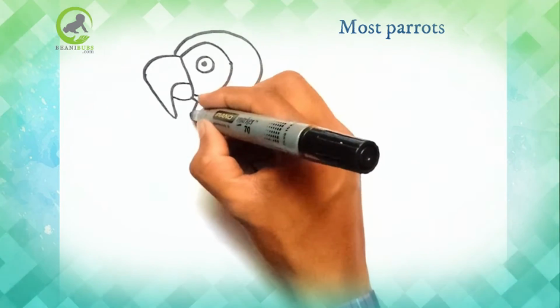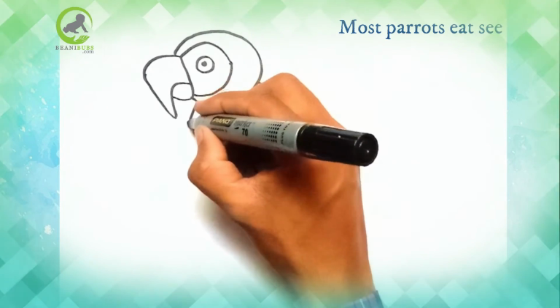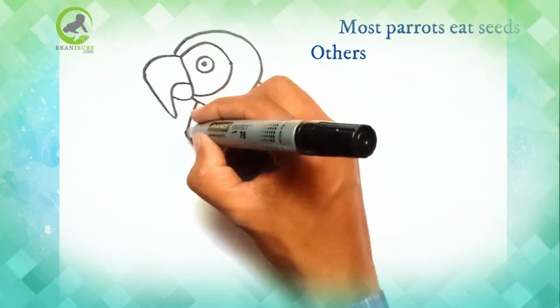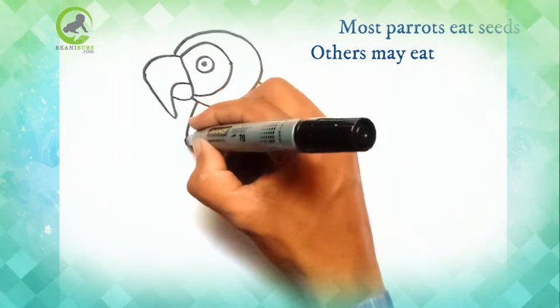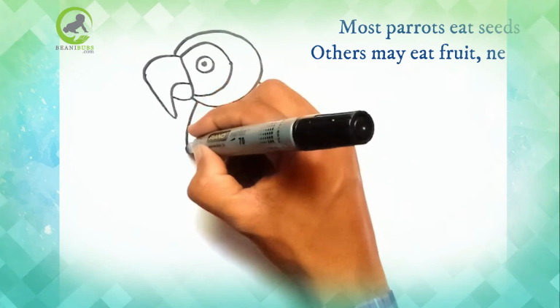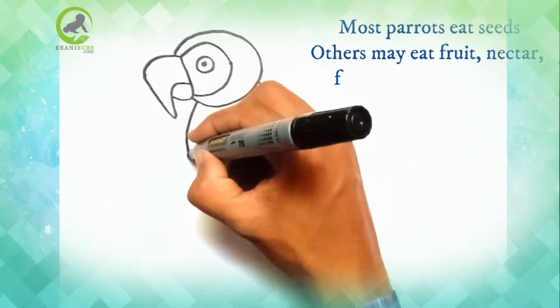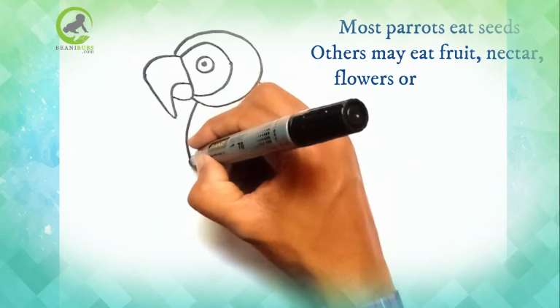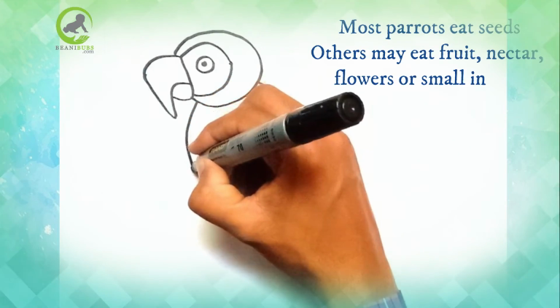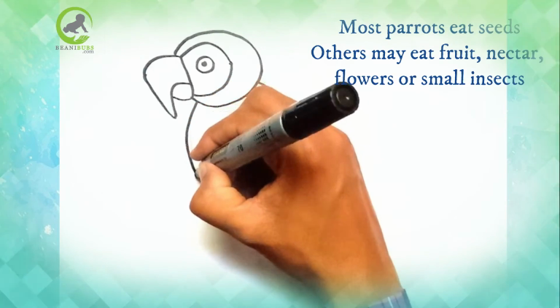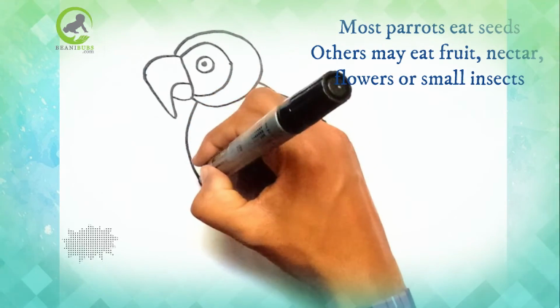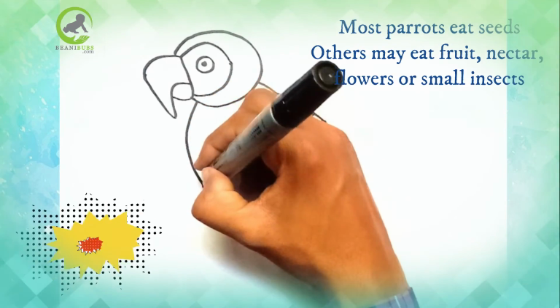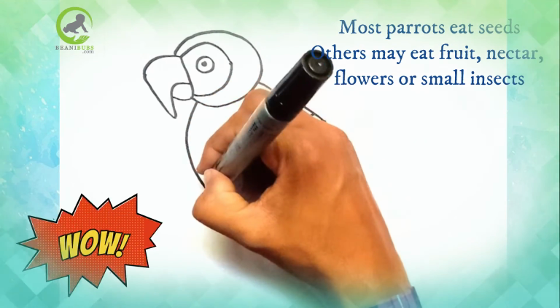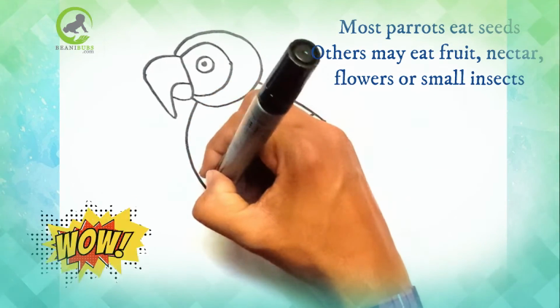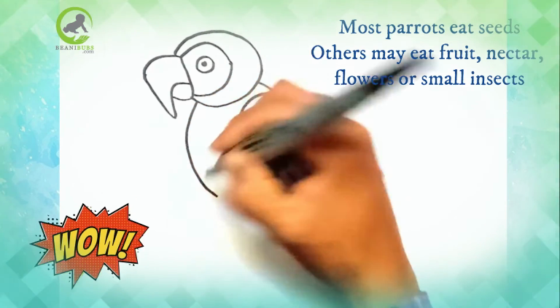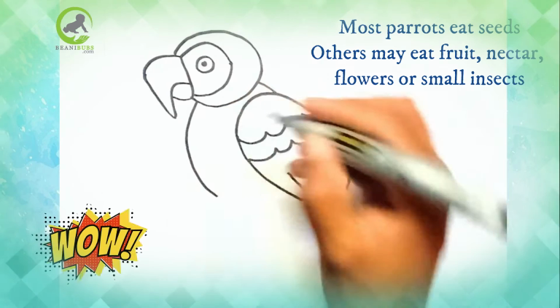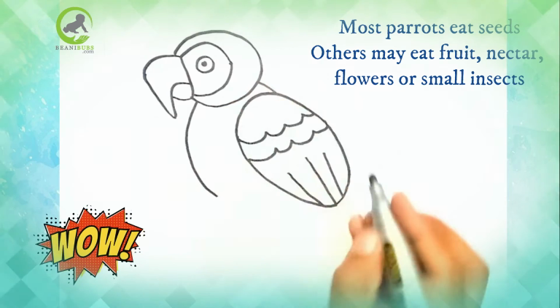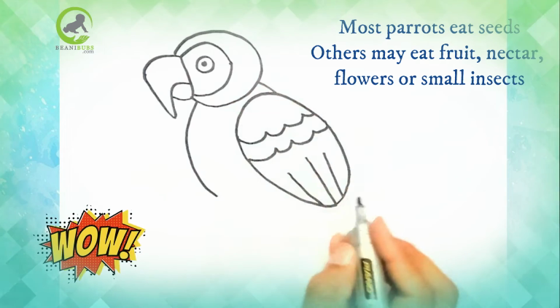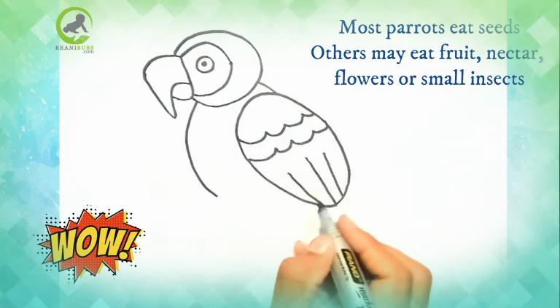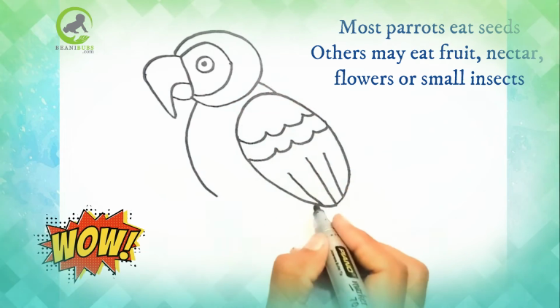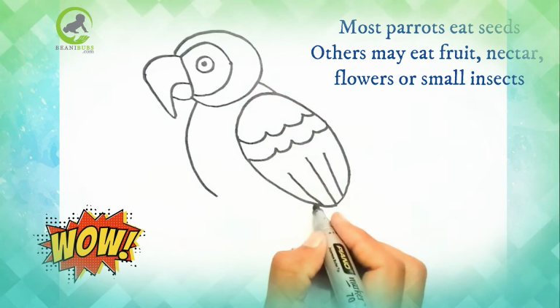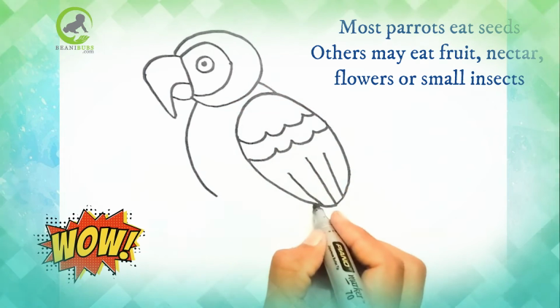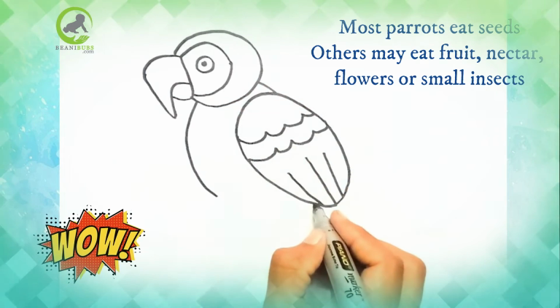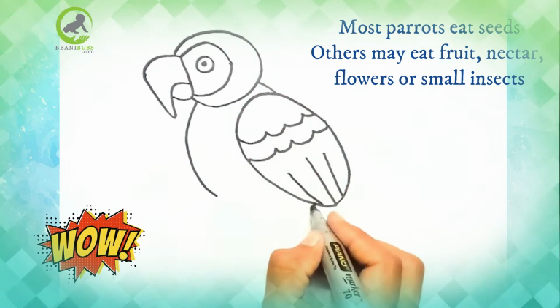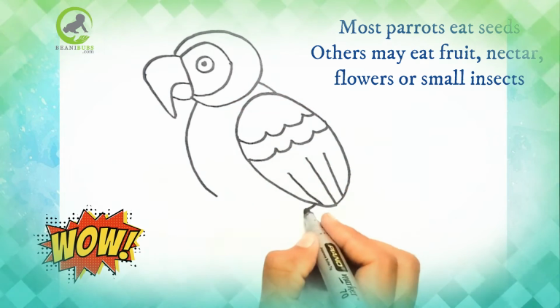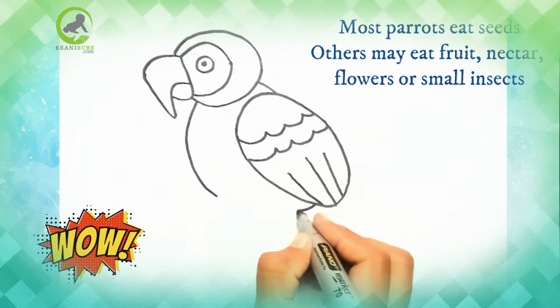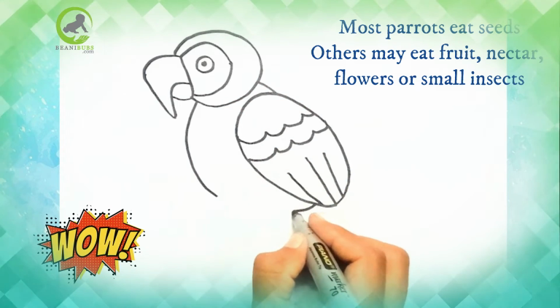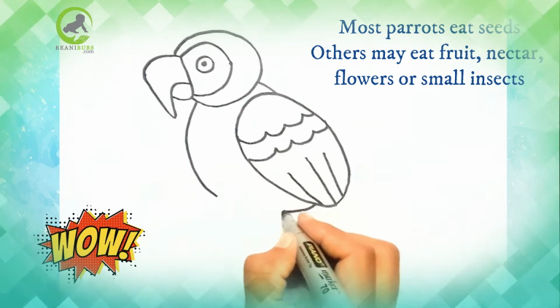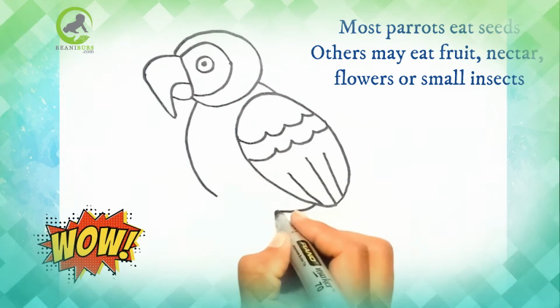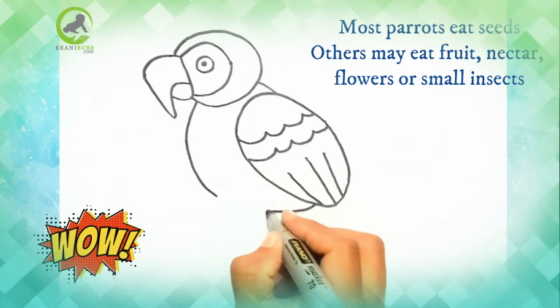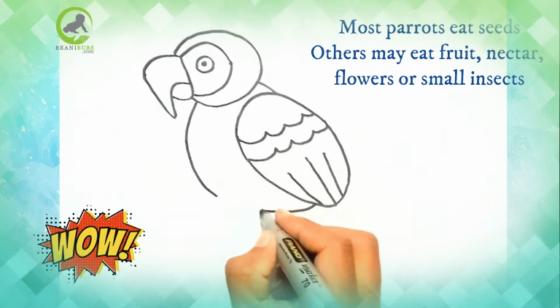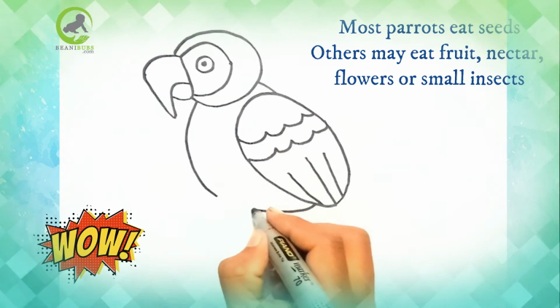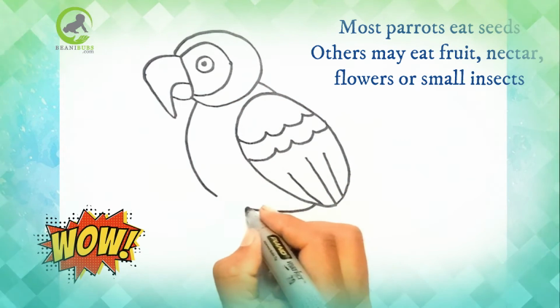Parrots eat seeds. Others may eat fruit, nectar, flowers, or small insects.